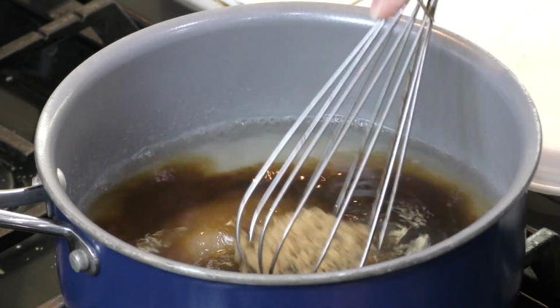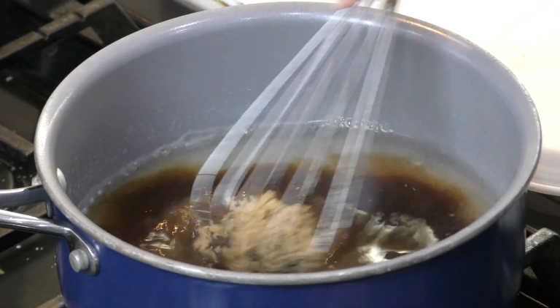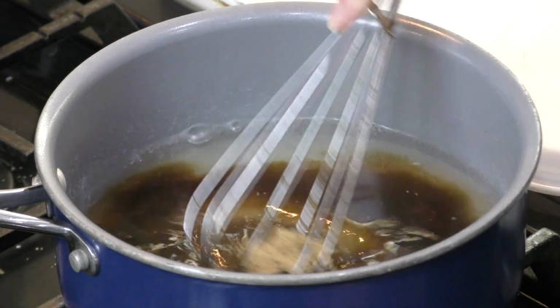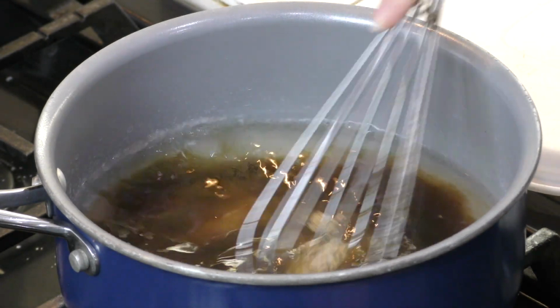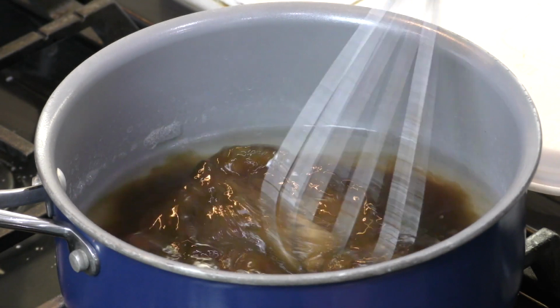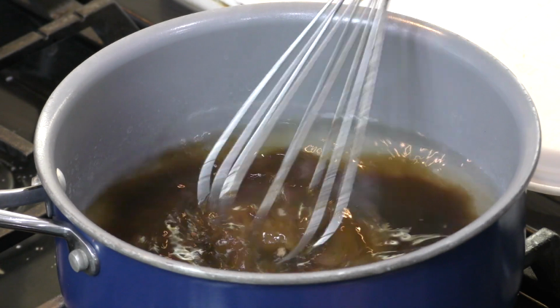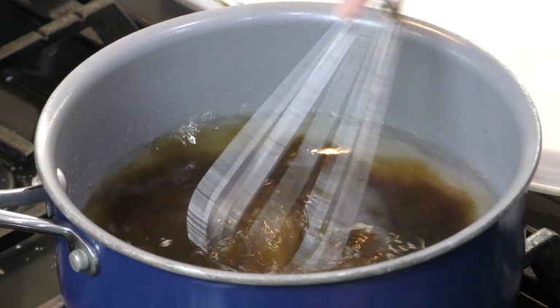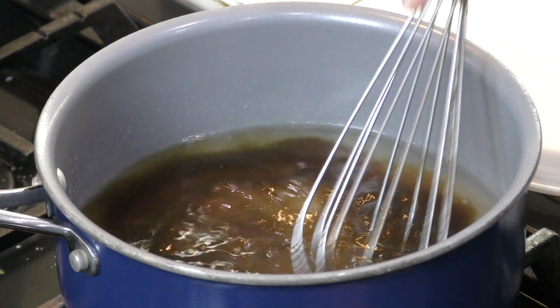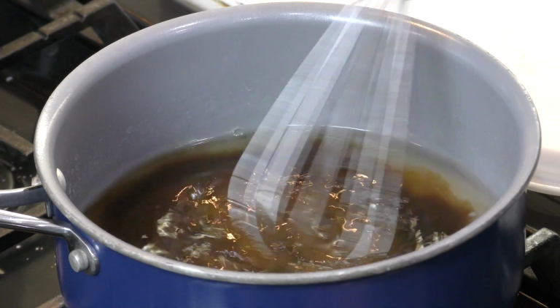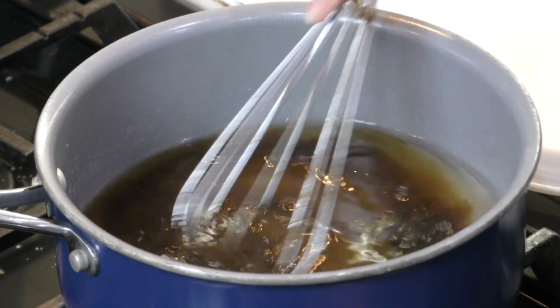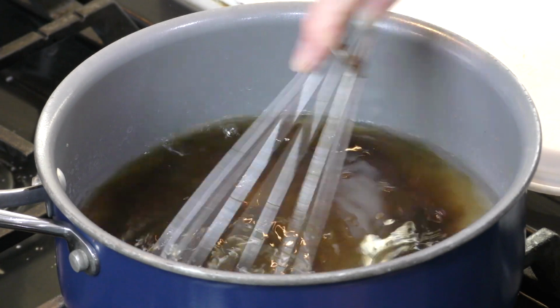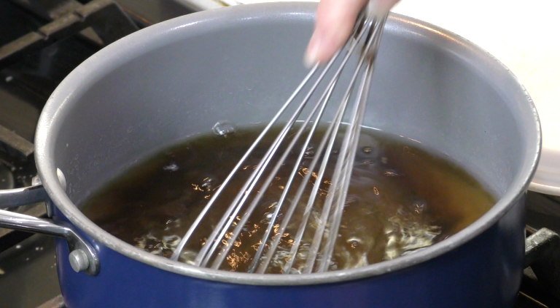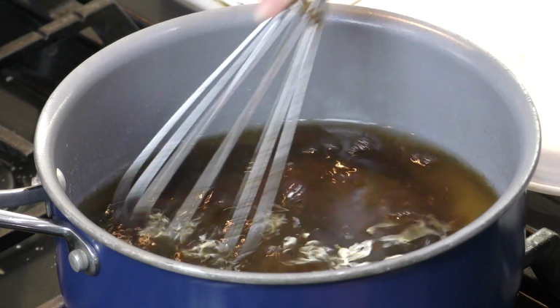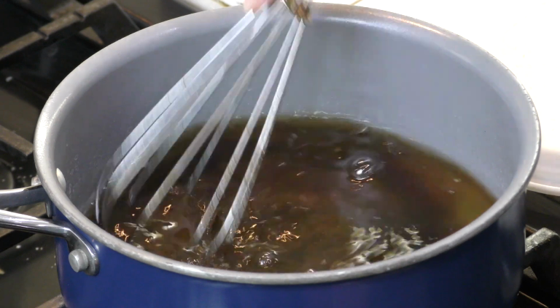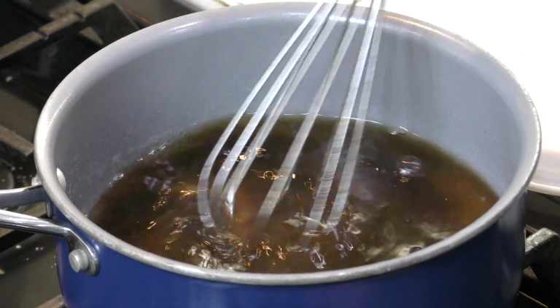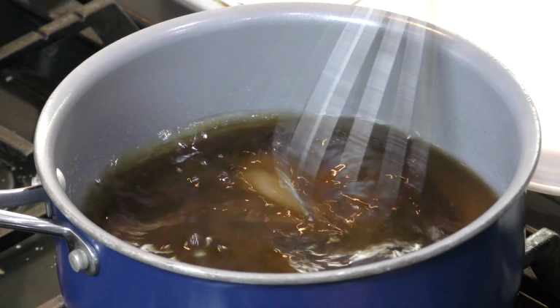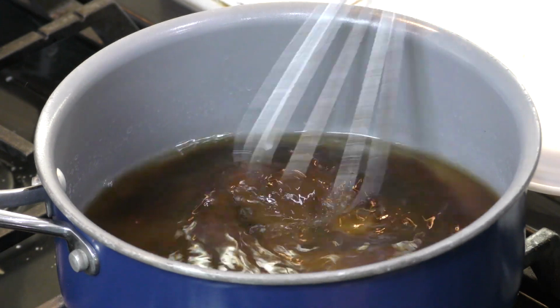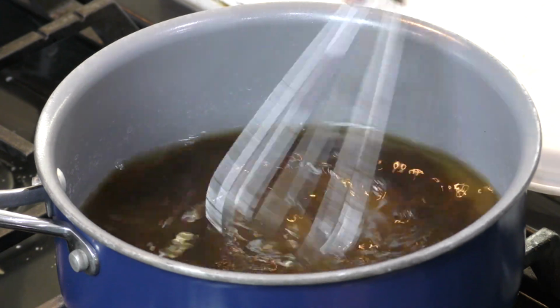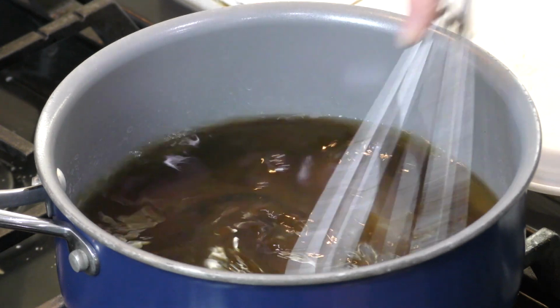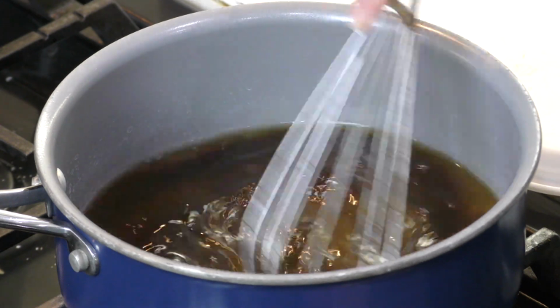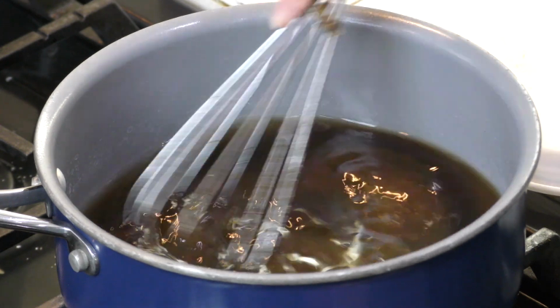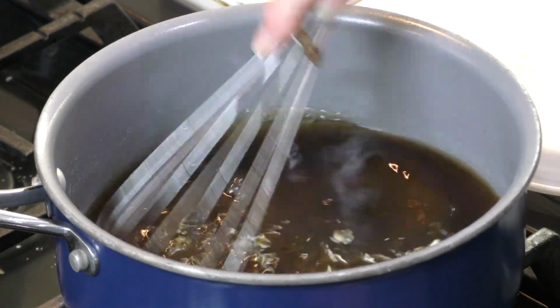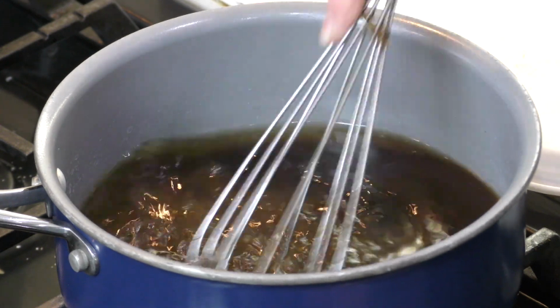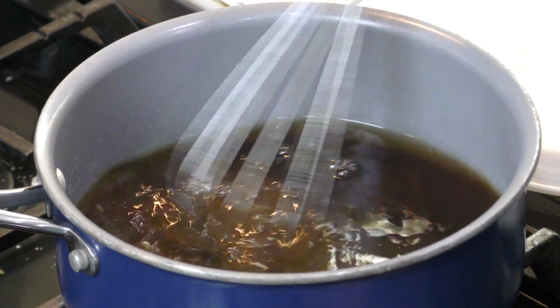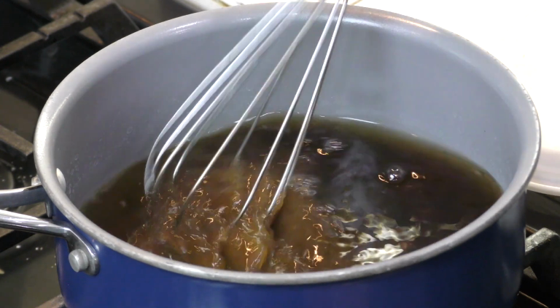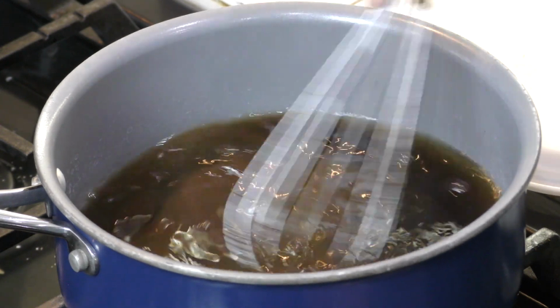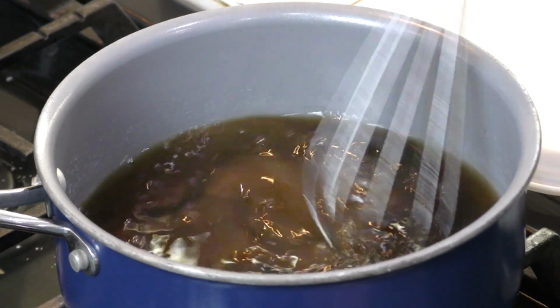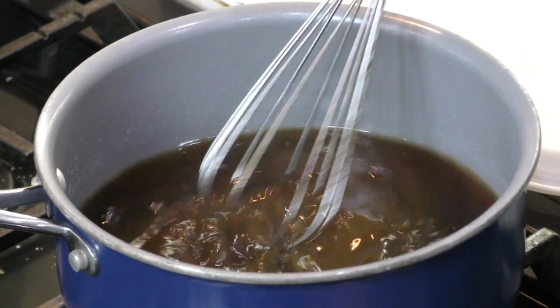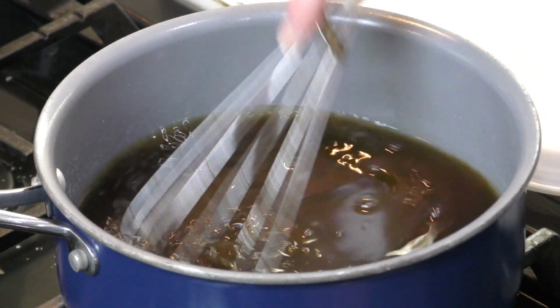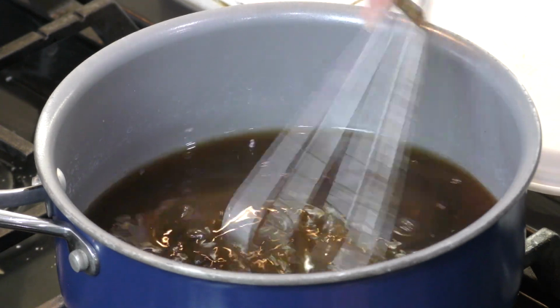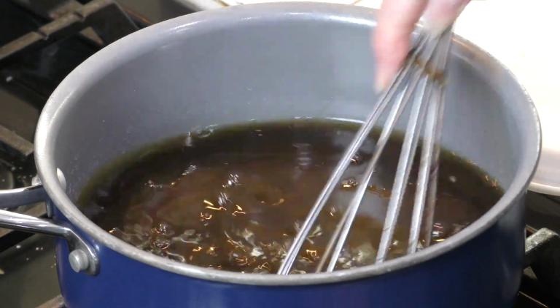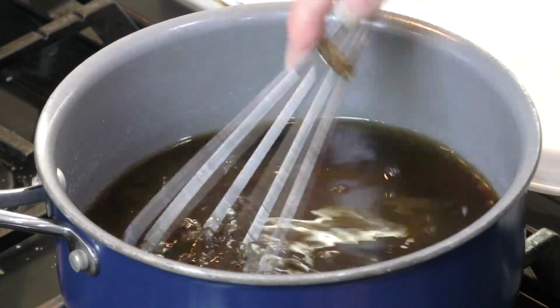You're going to mix this up until it comes to a nice rolling boil again.